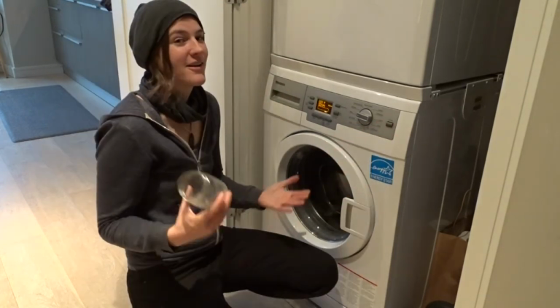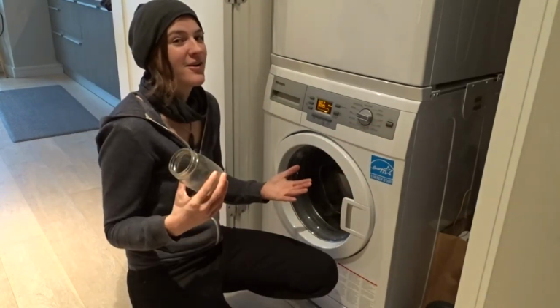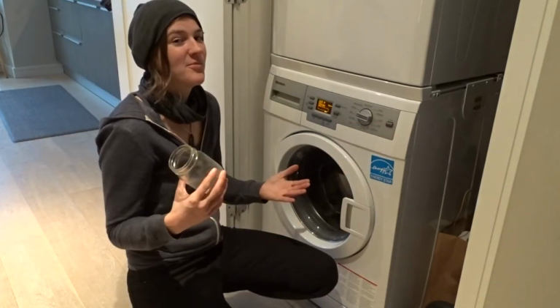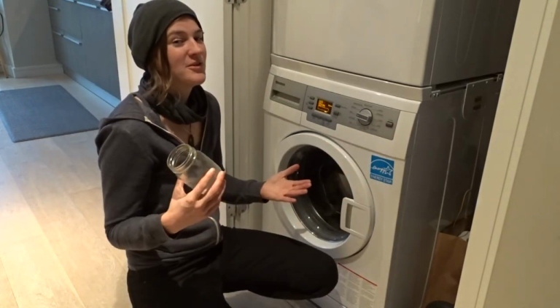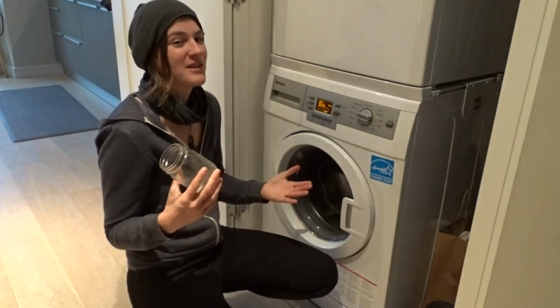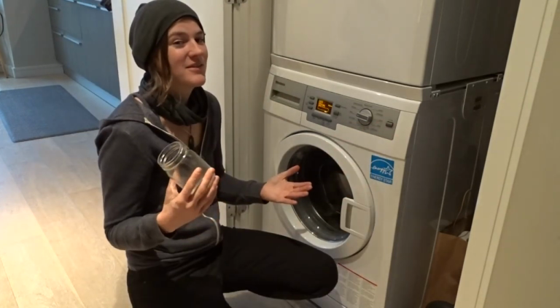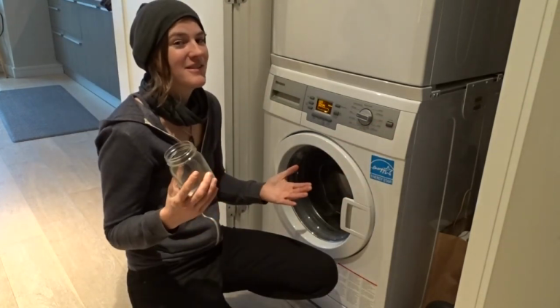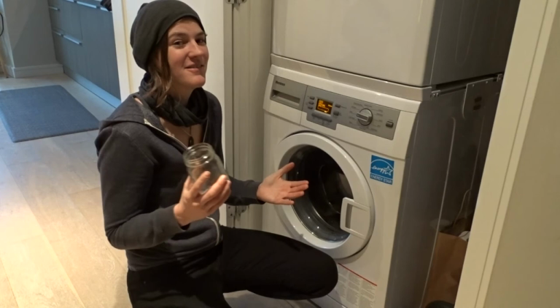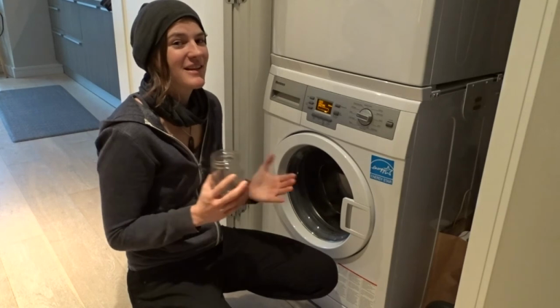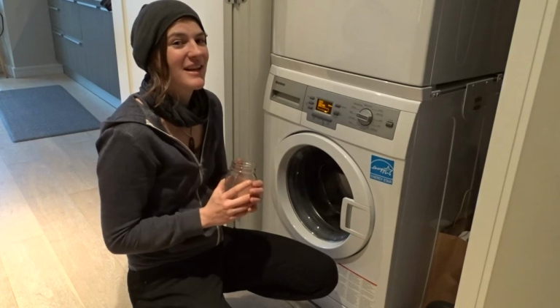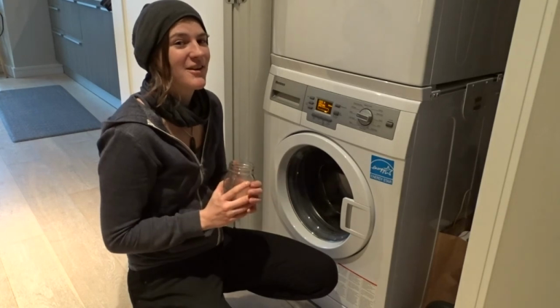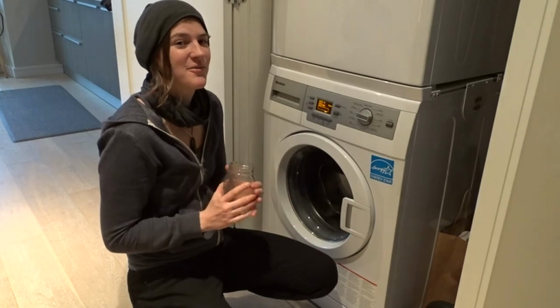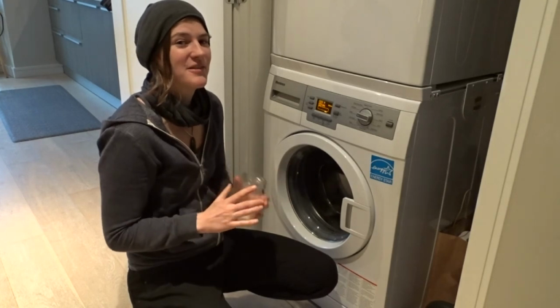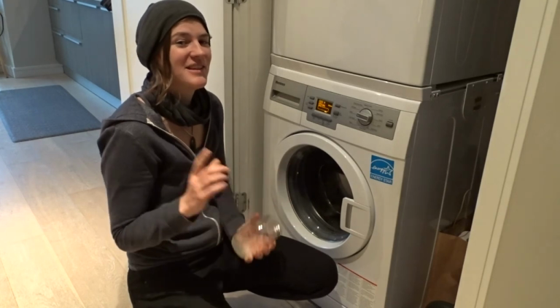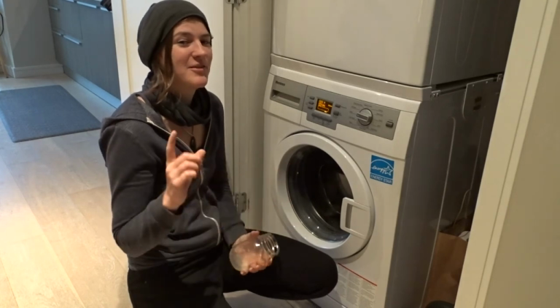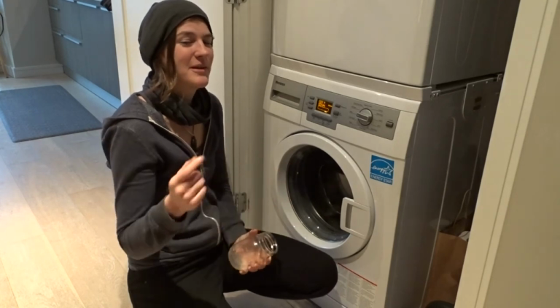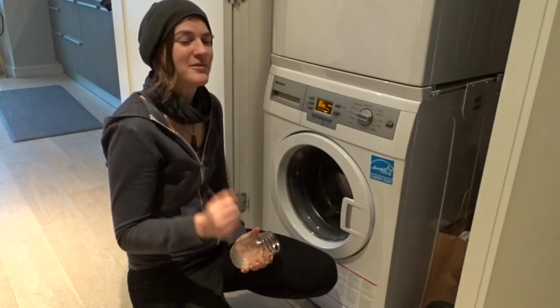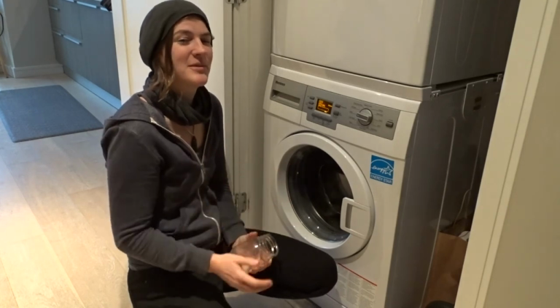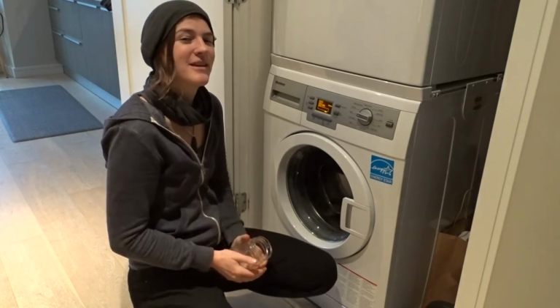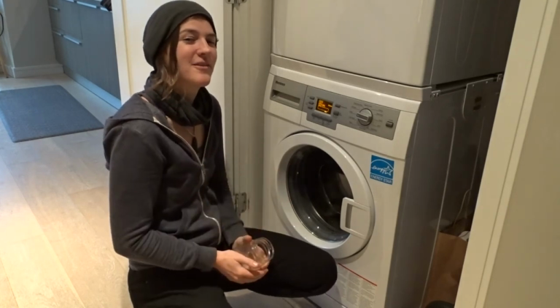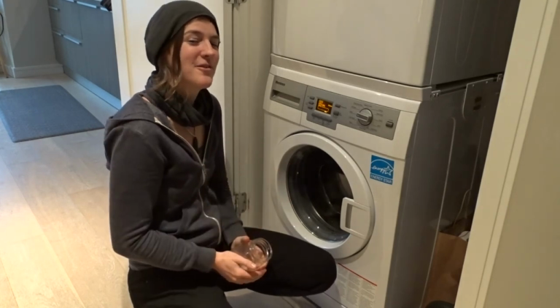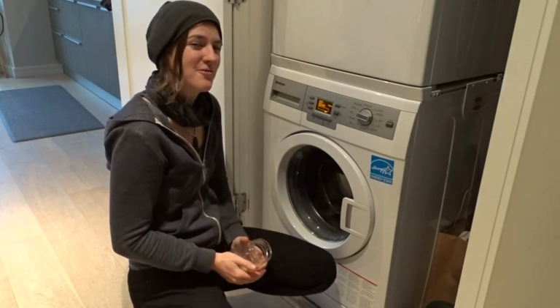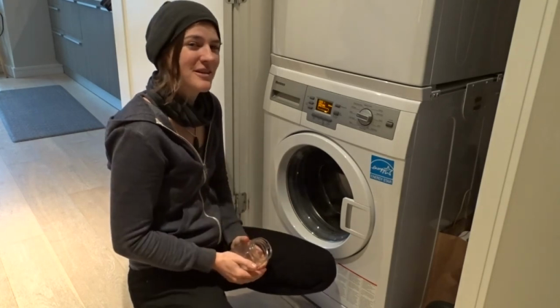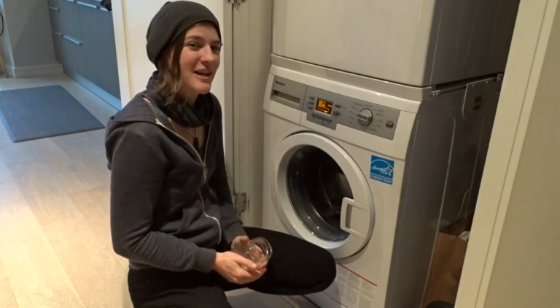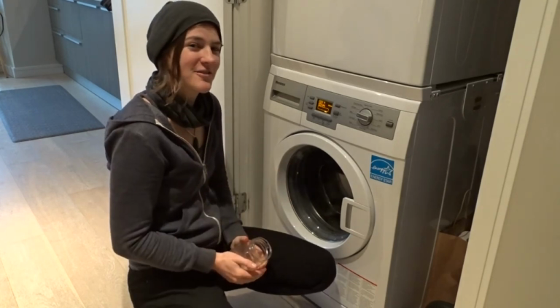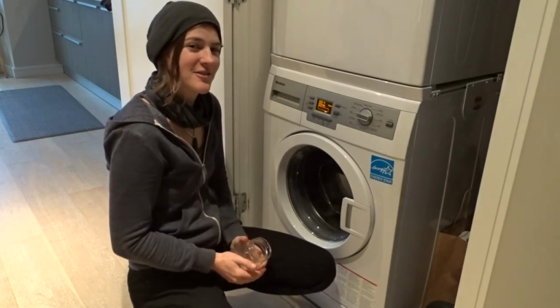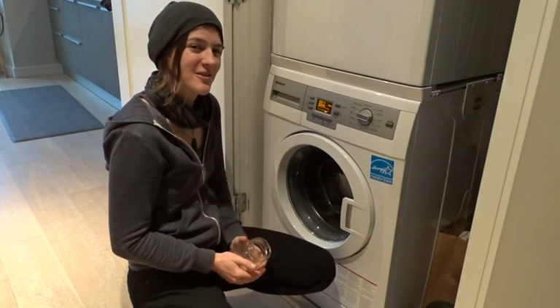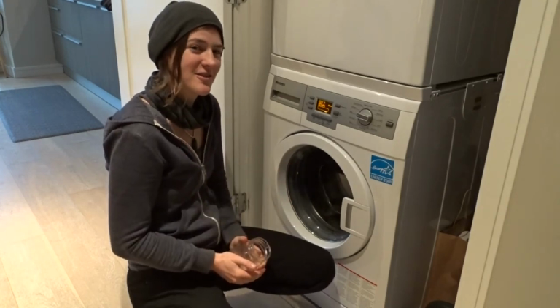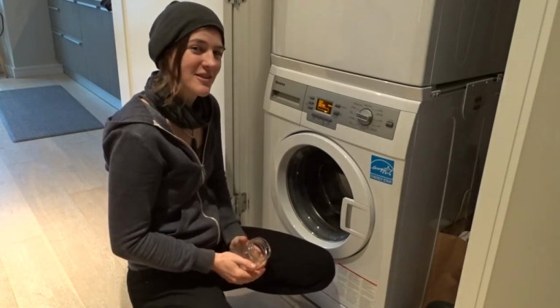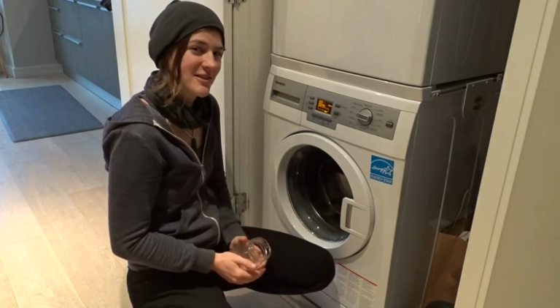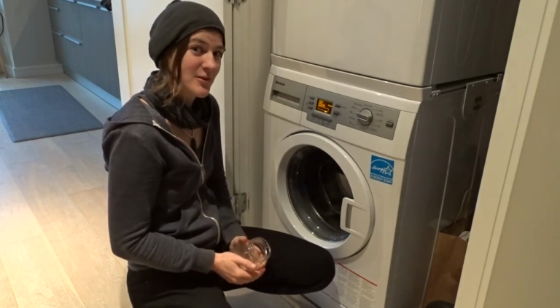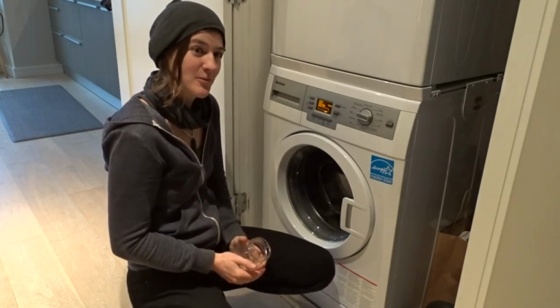Hope you enjoyed the video, and hopefully you'll be off to making your own natural detergent soon.